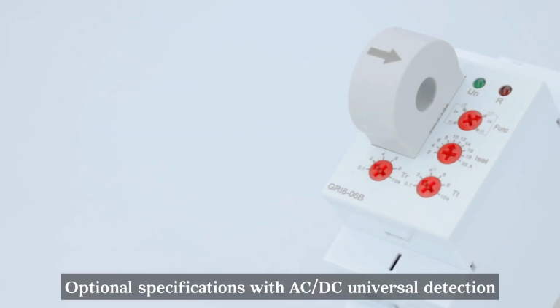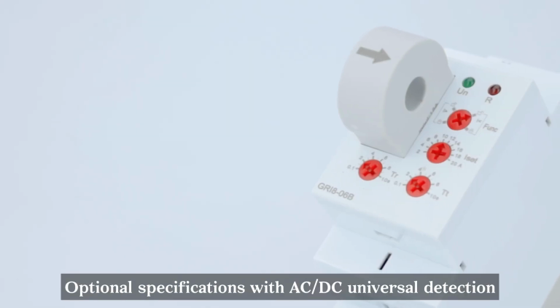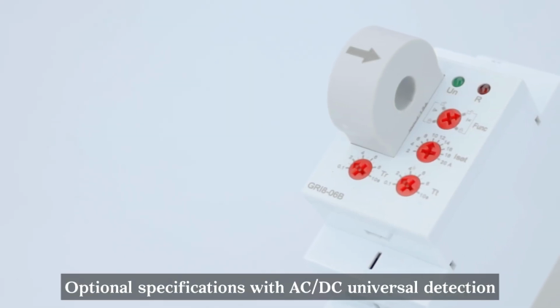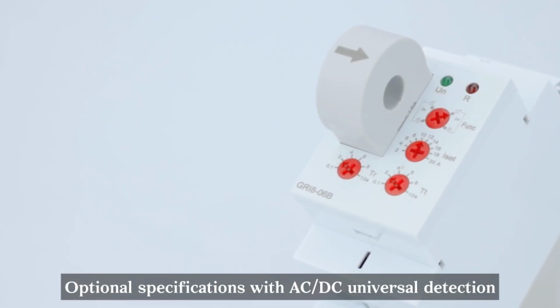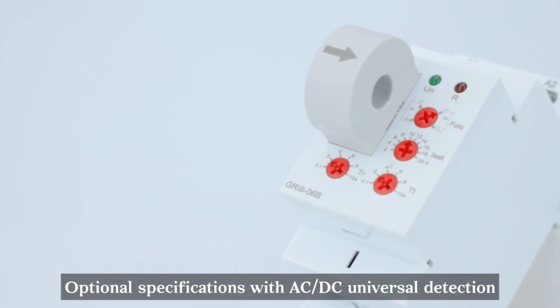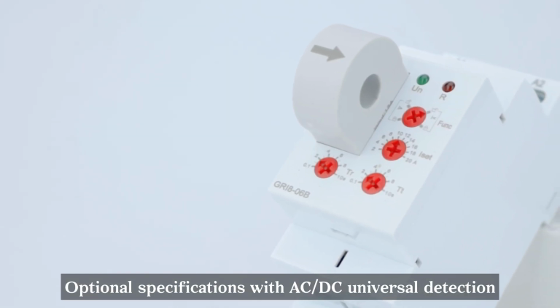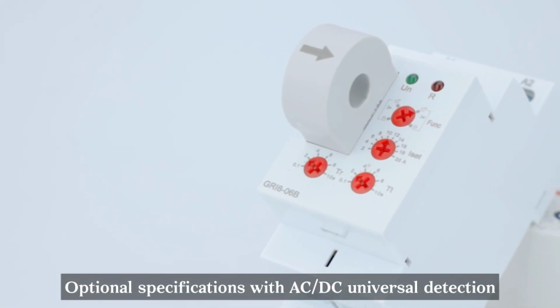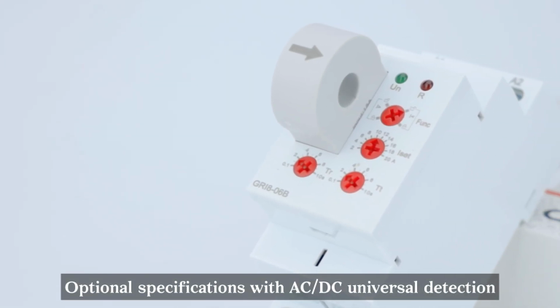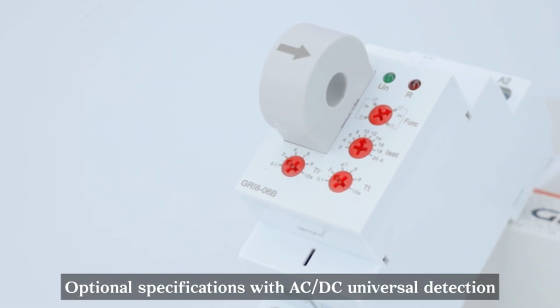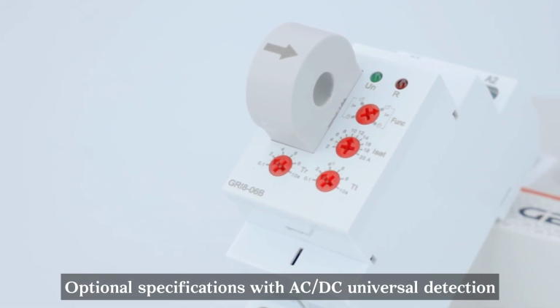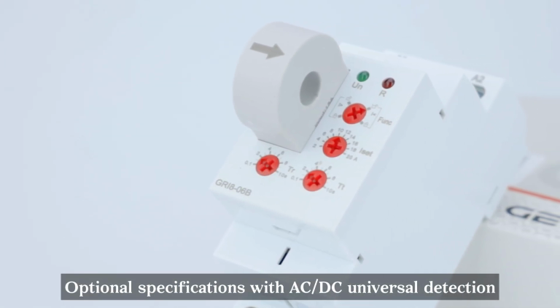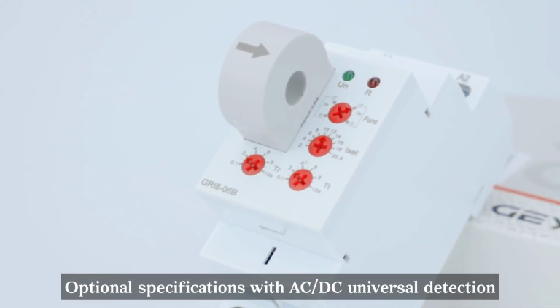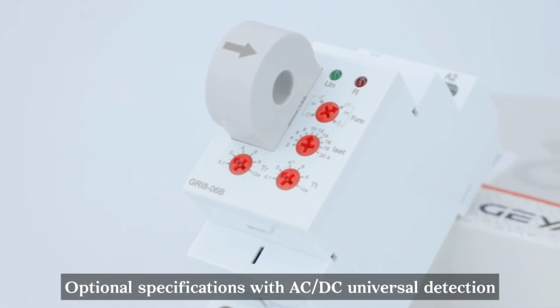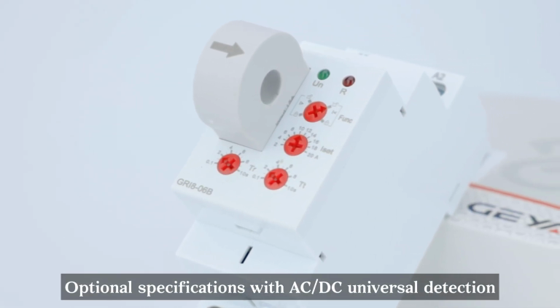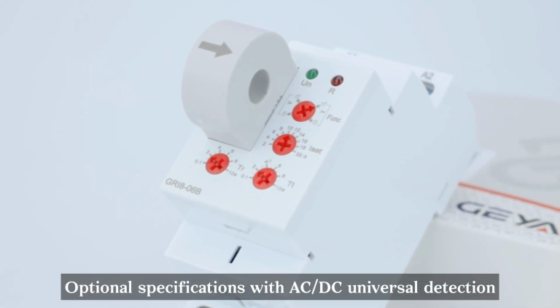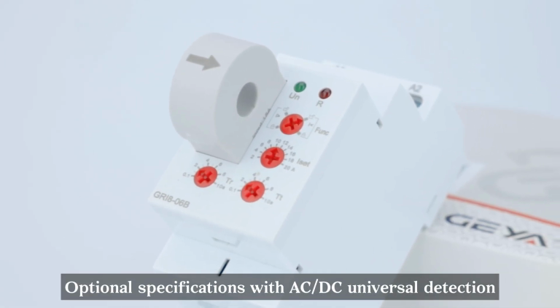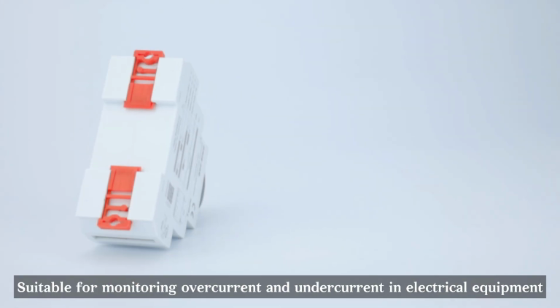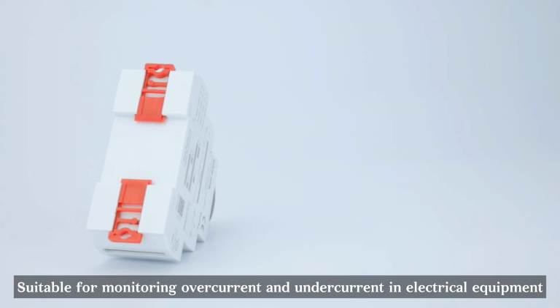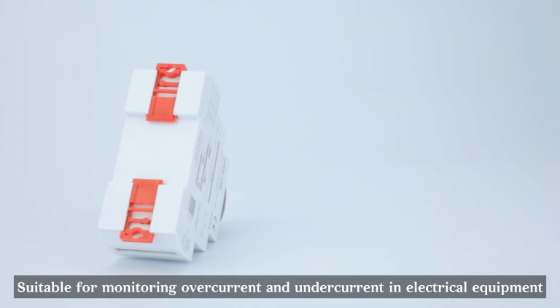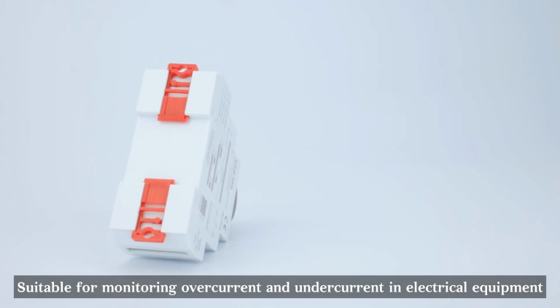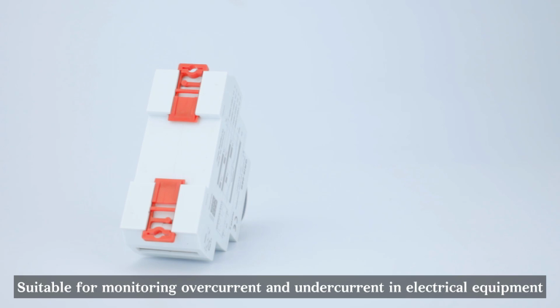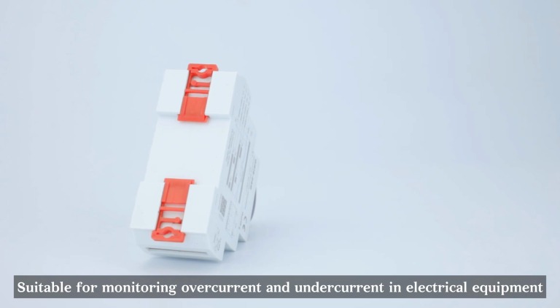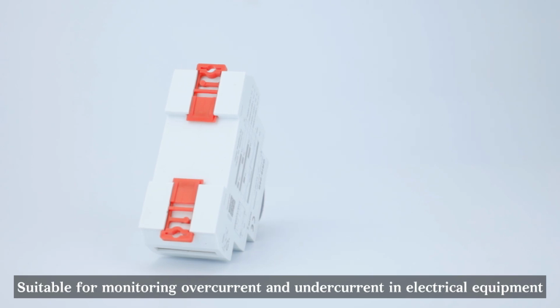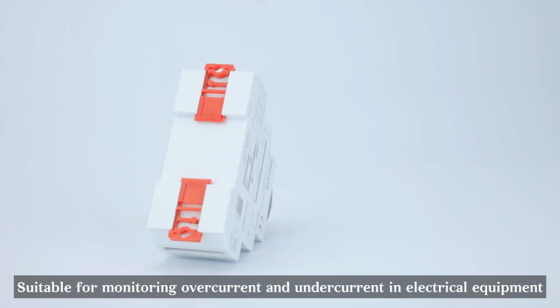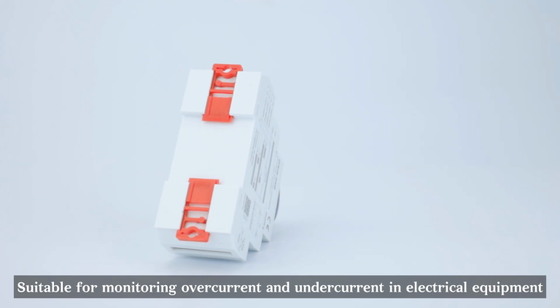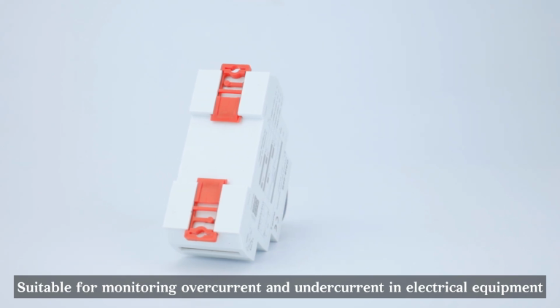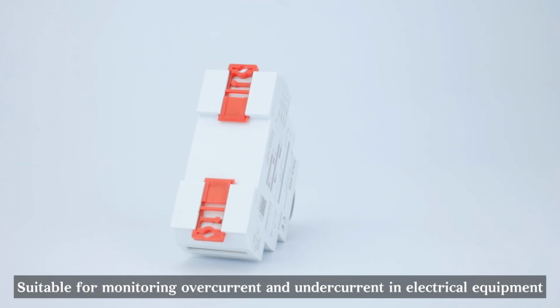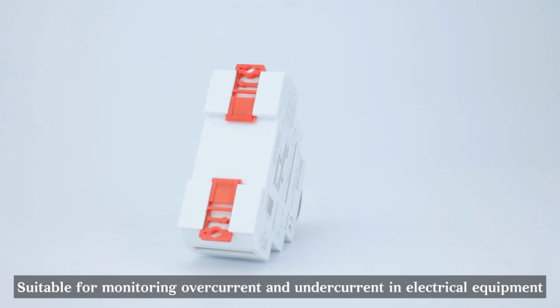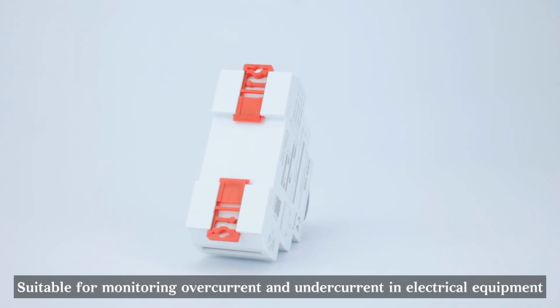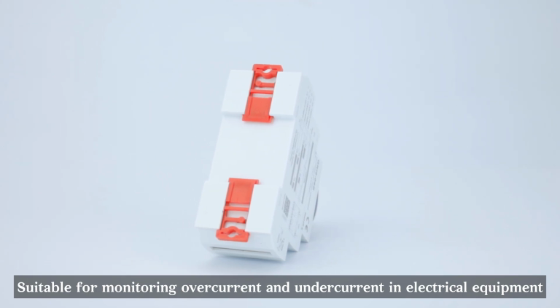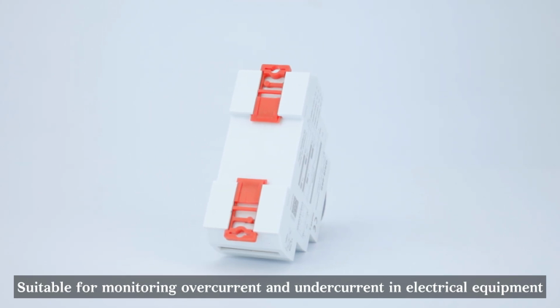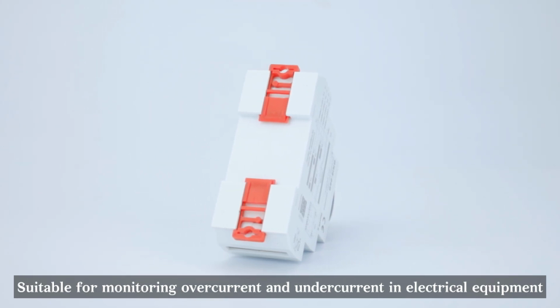Optional specifications with AC-DC universal detection. Suitable for monitoring over-current and under-current in electrical equipment.